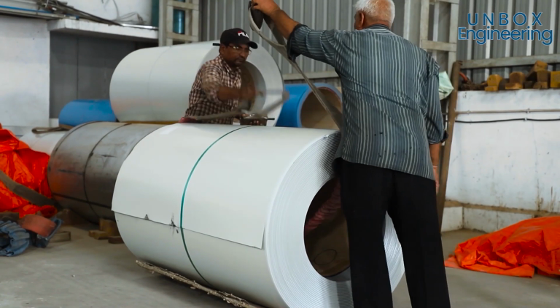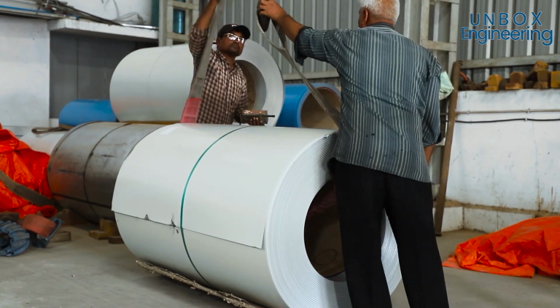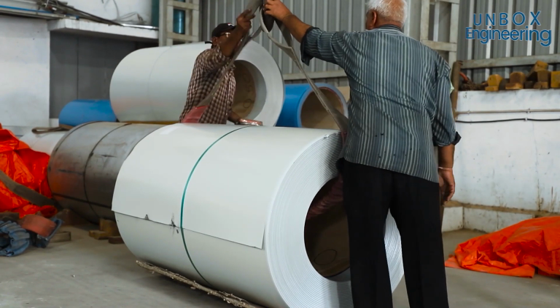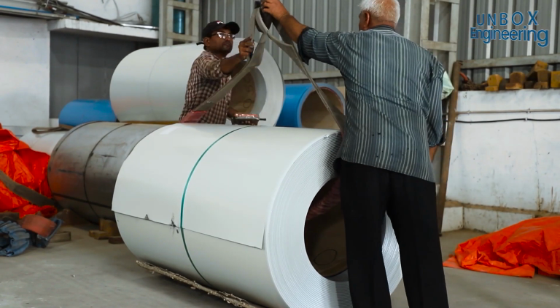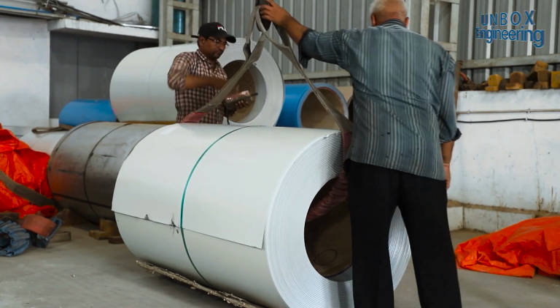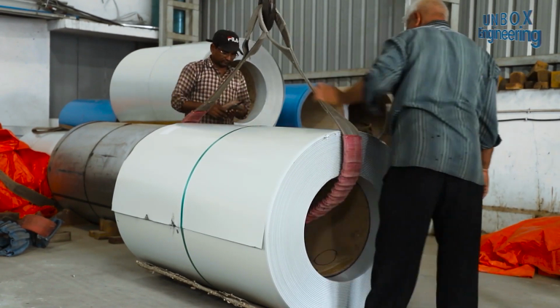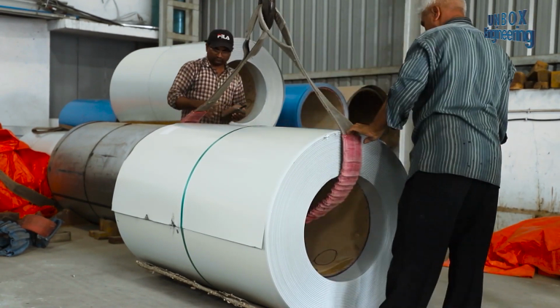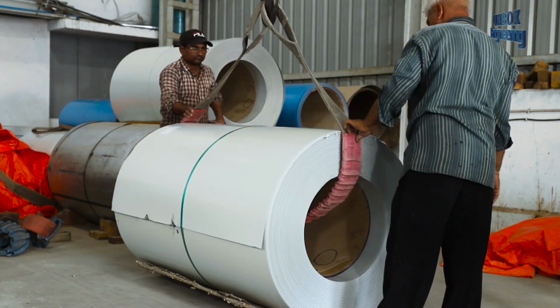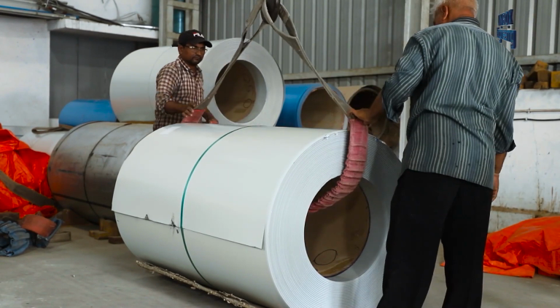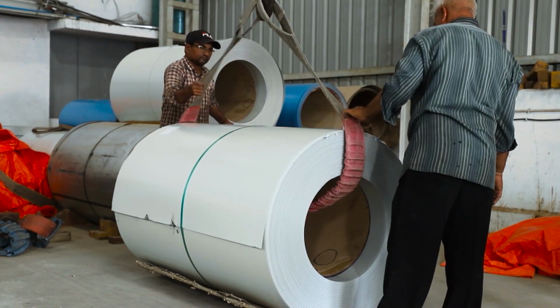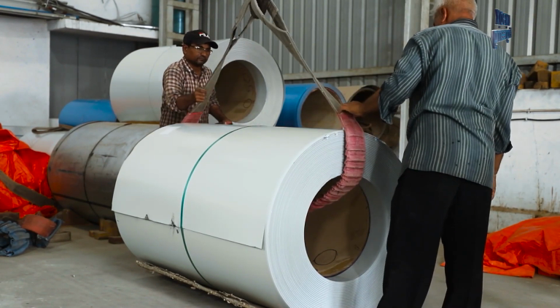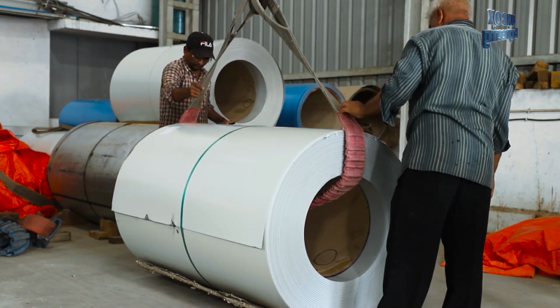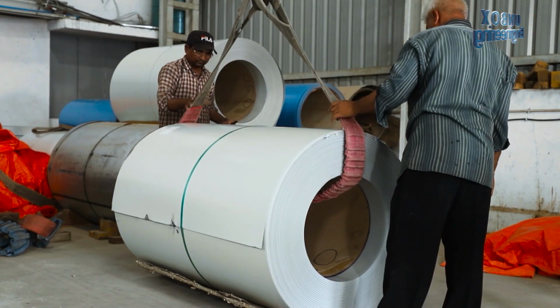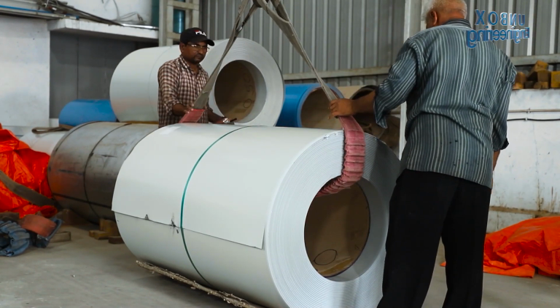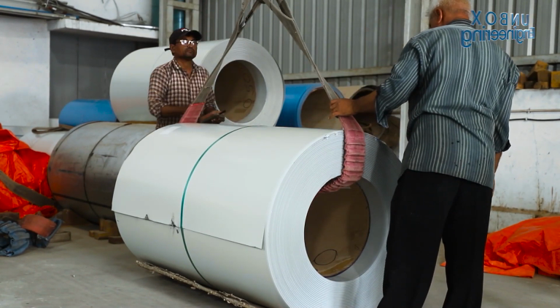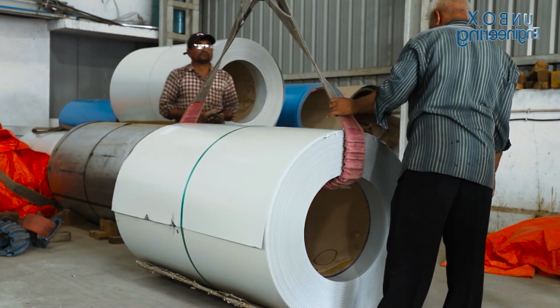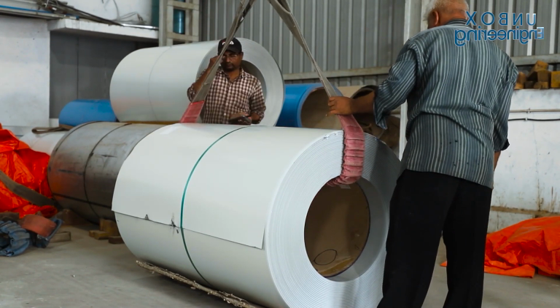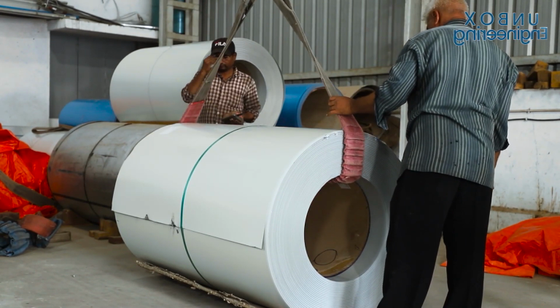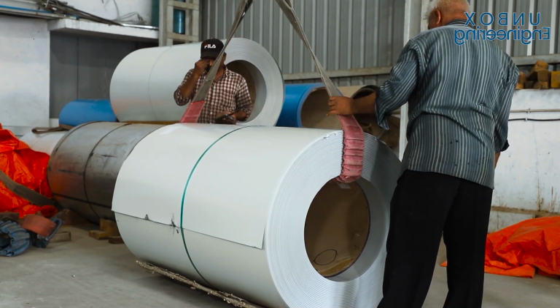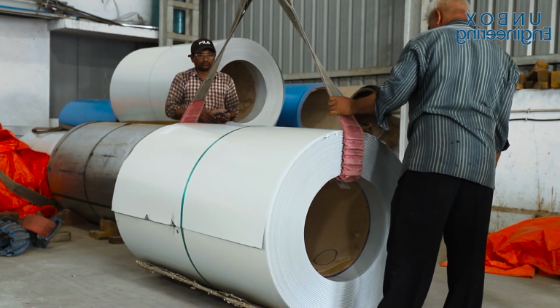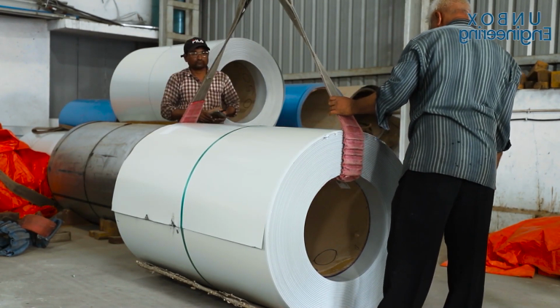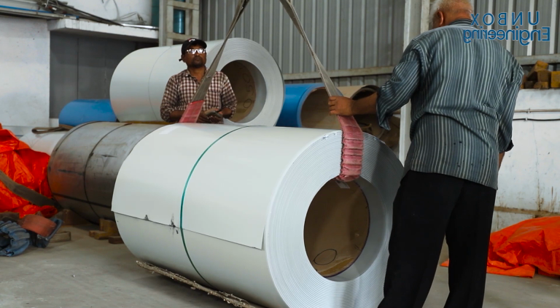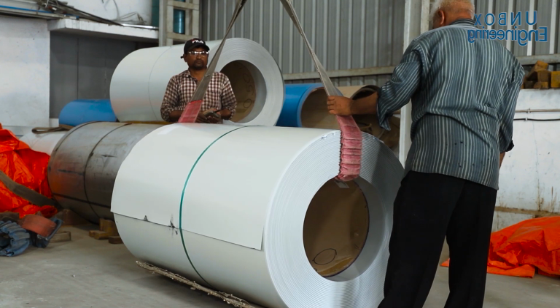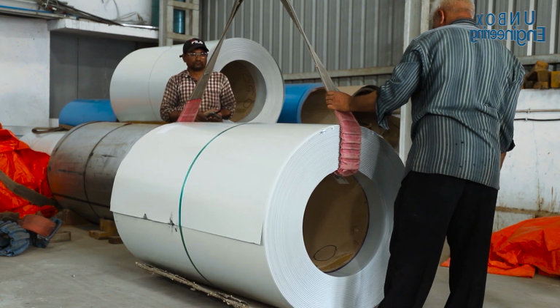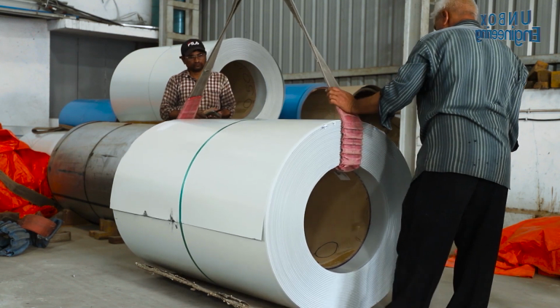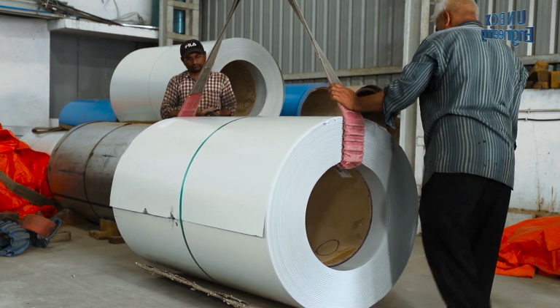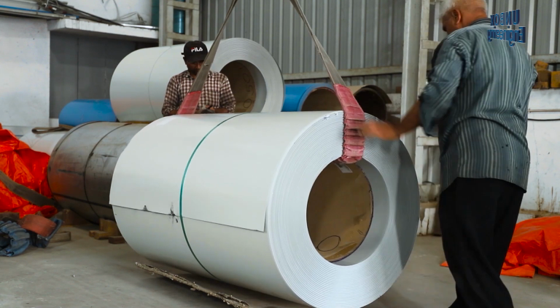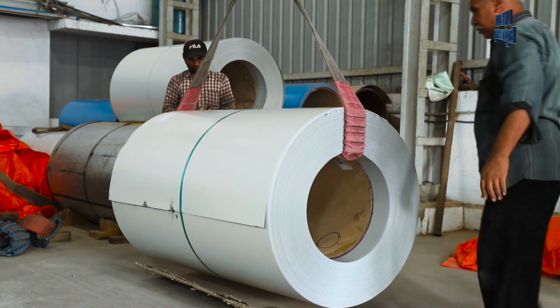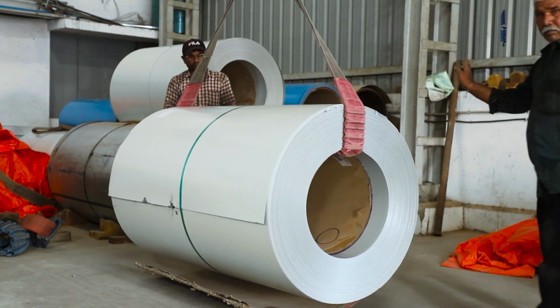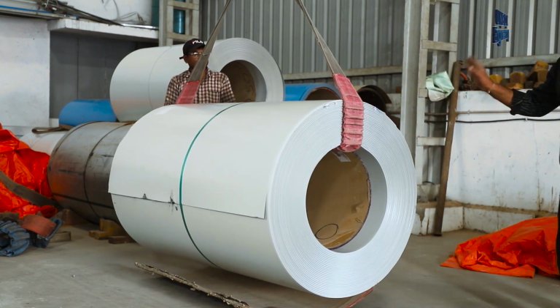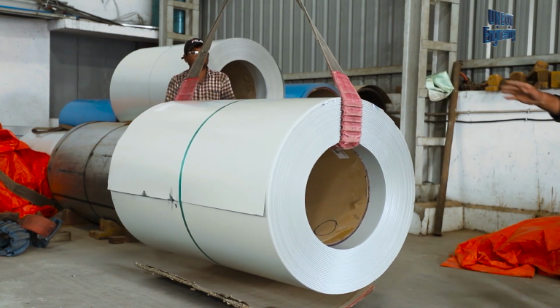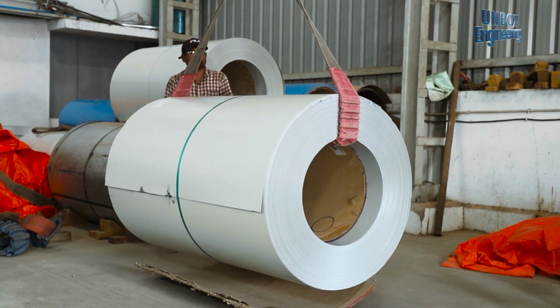First, the metal sheet roll is set into the roller machine with the help of a crane.